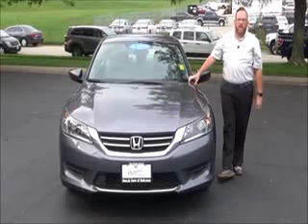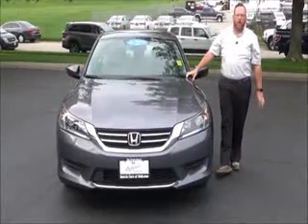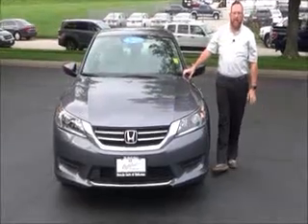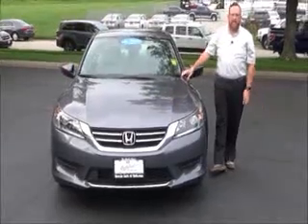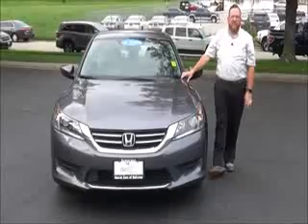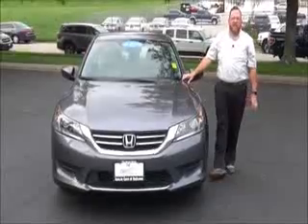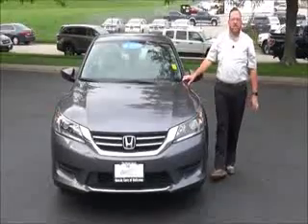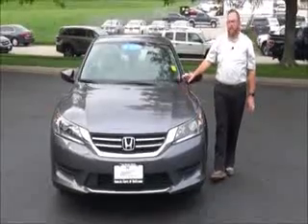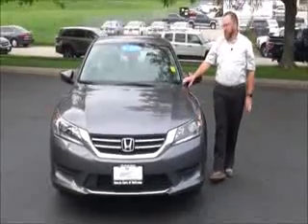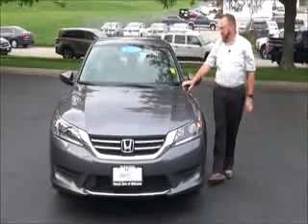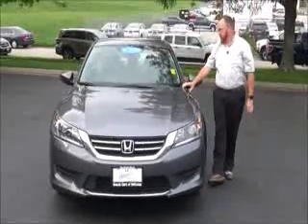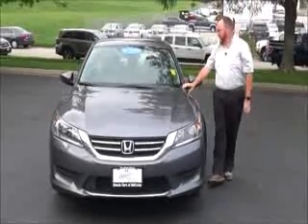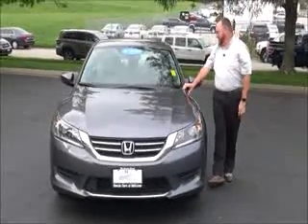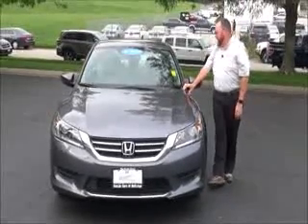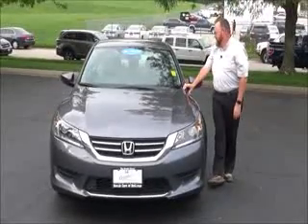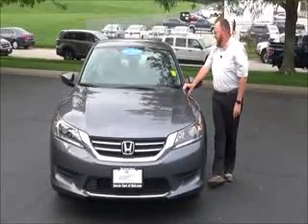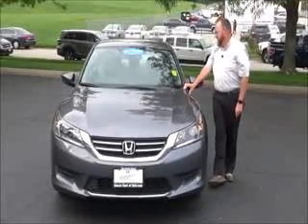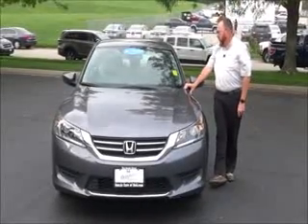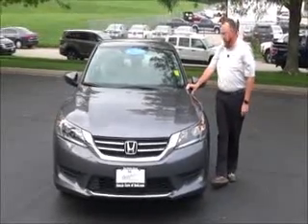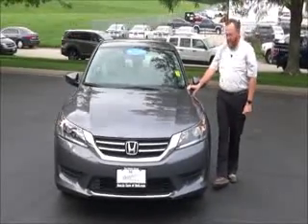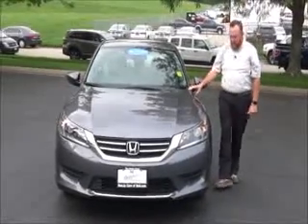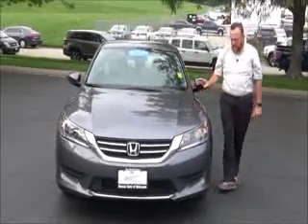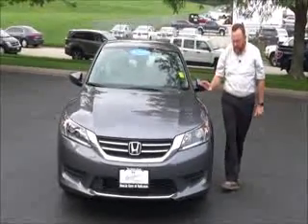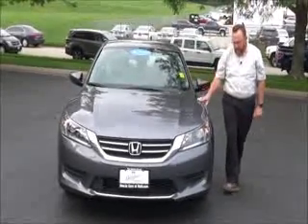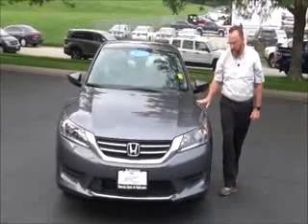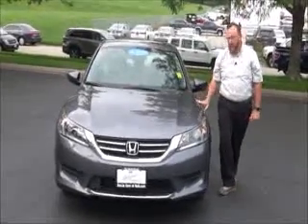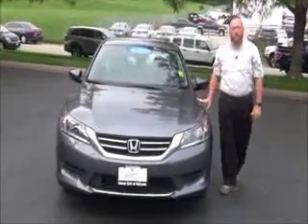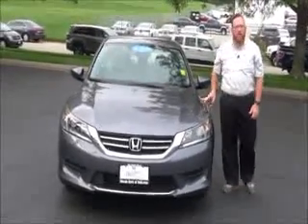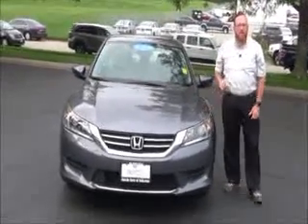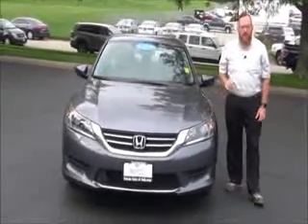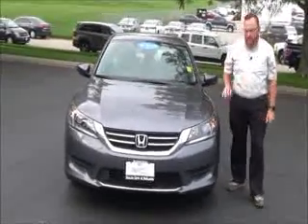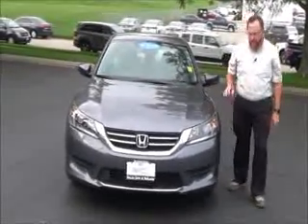Brian Kelly here from the Honda Giant, here to show you this 2015 Honda Accord LX. Just came in on trade, only has 23,000 miles.